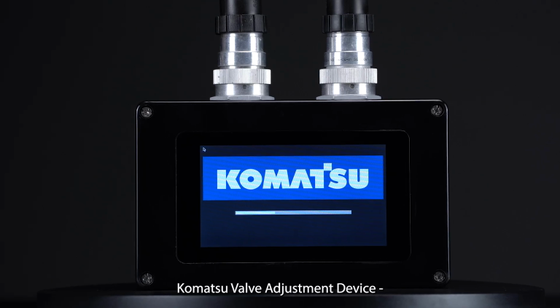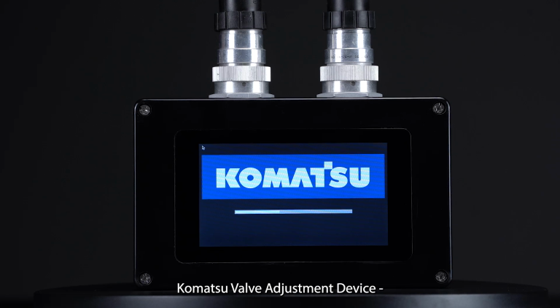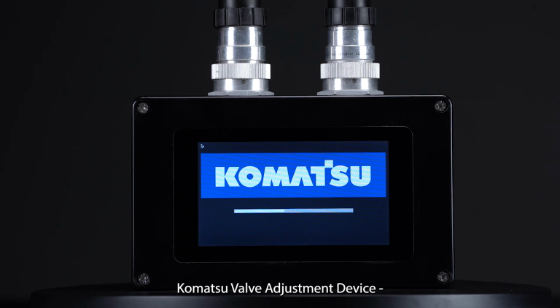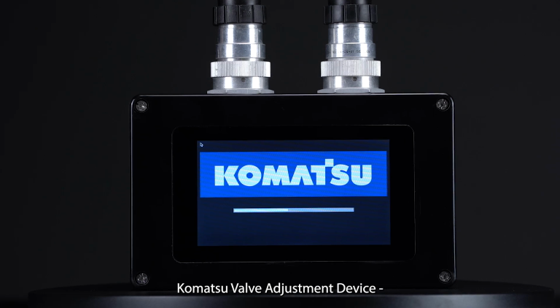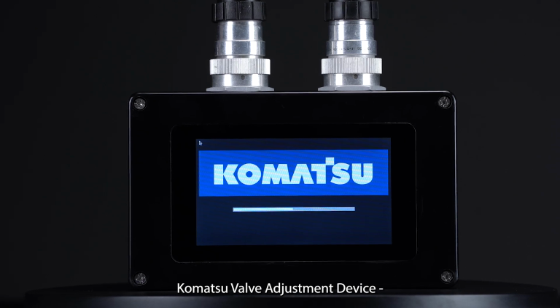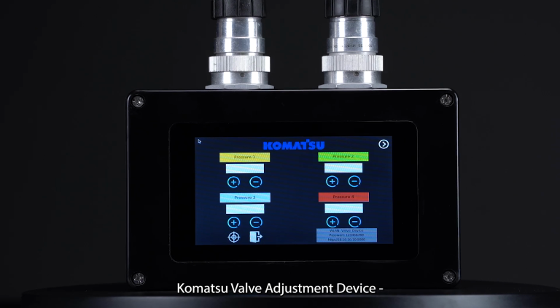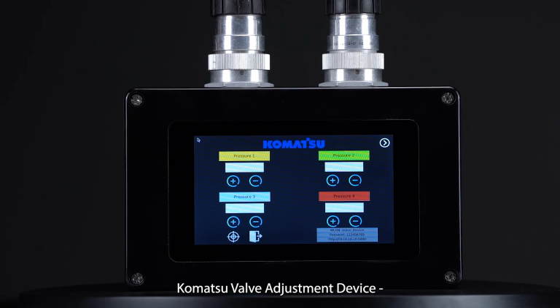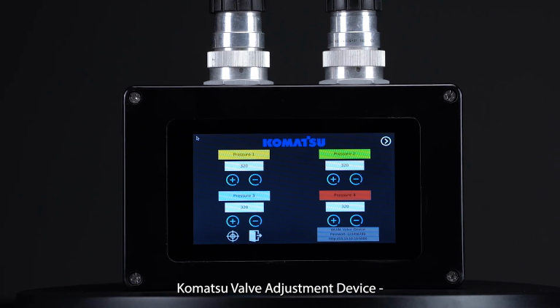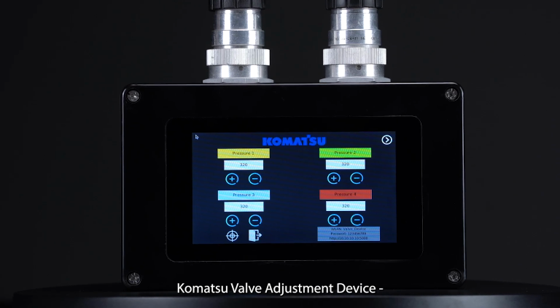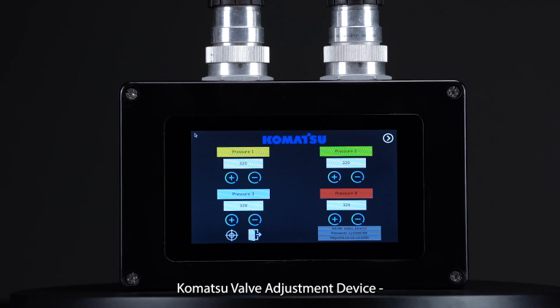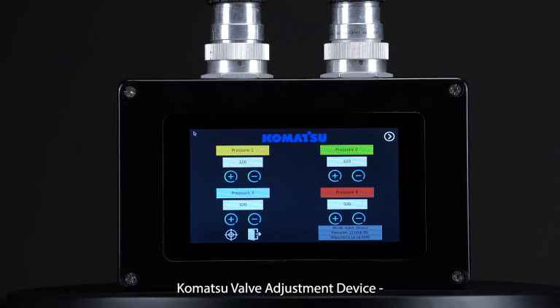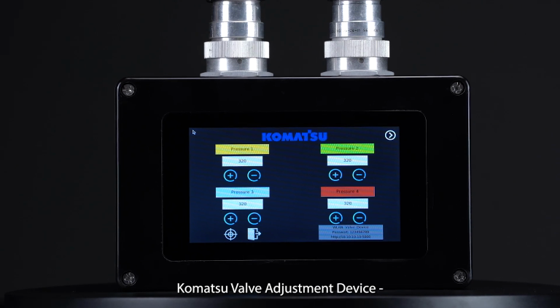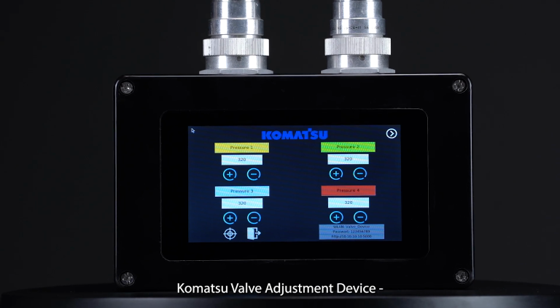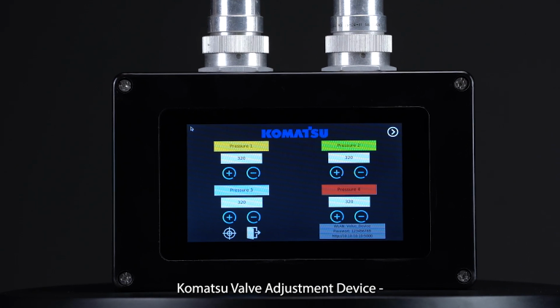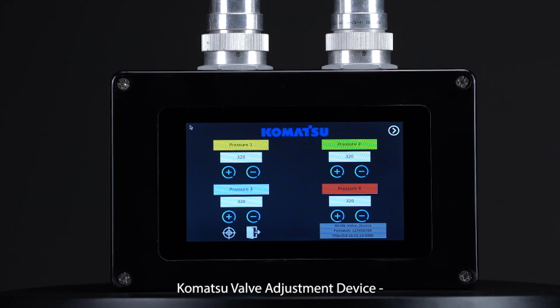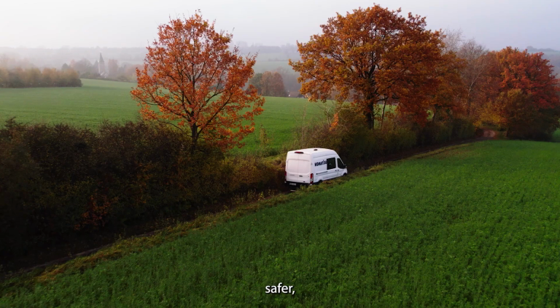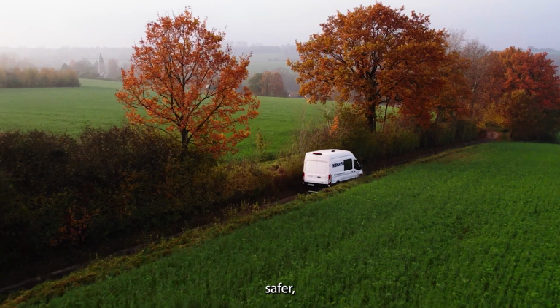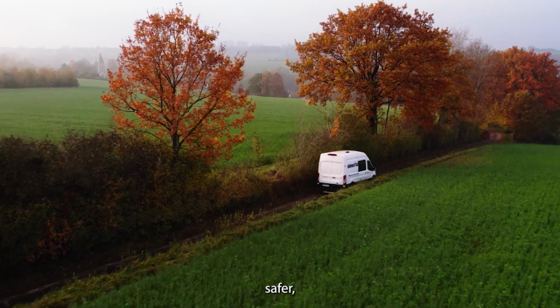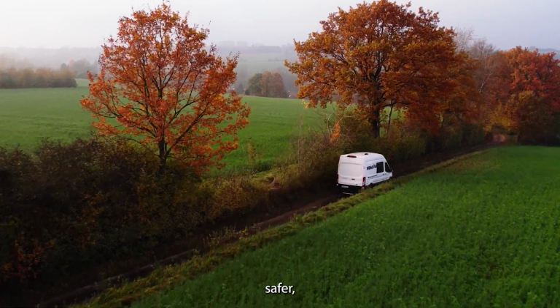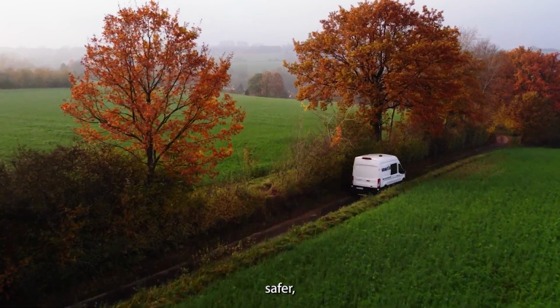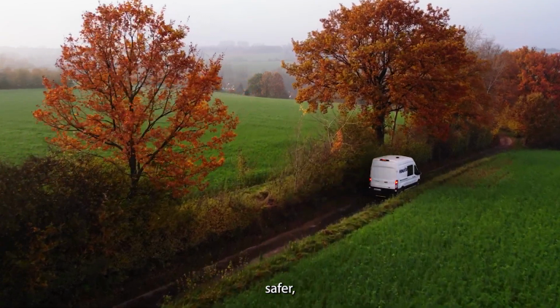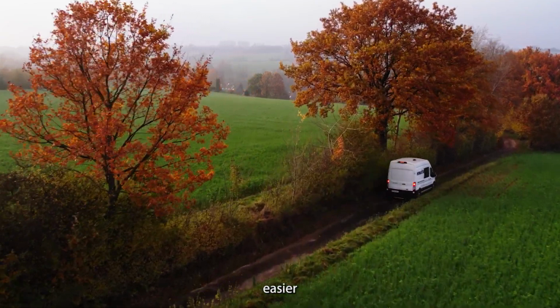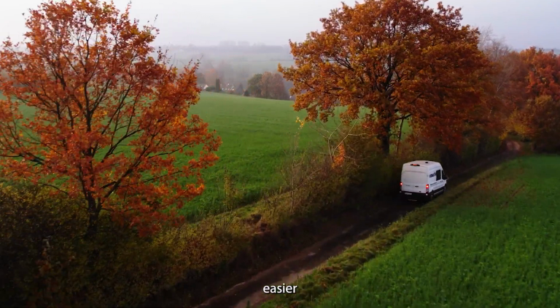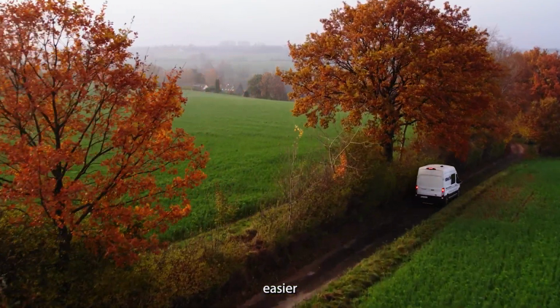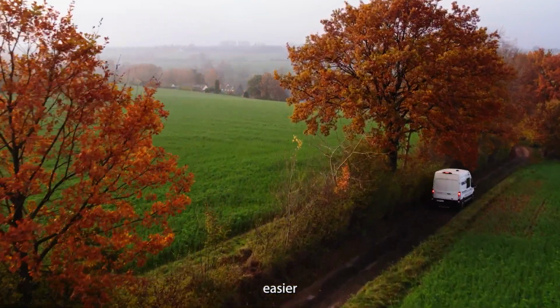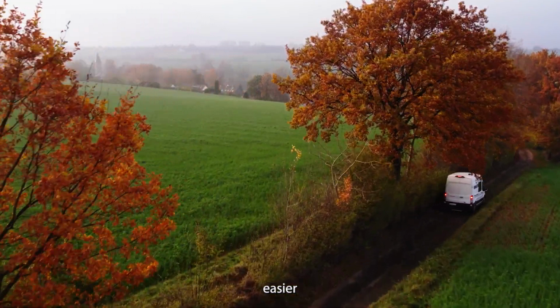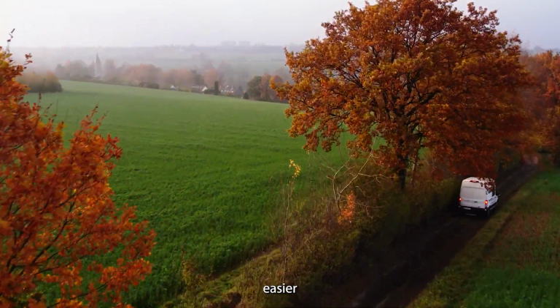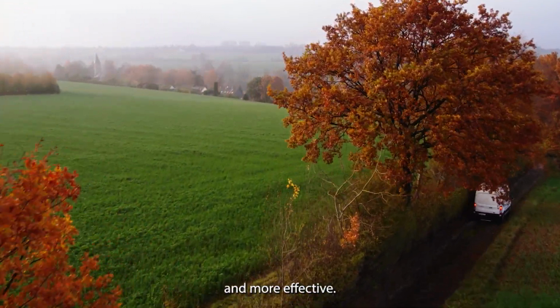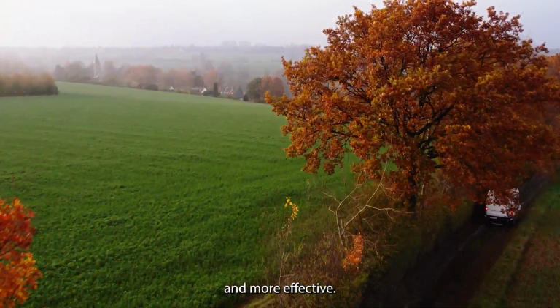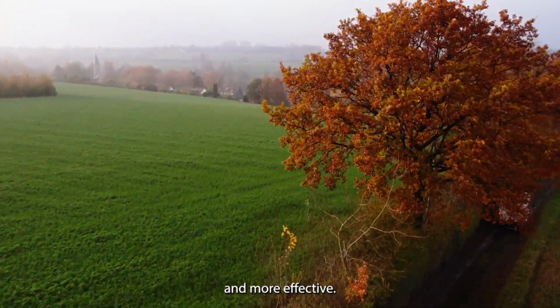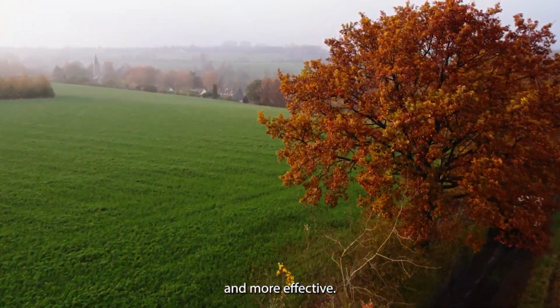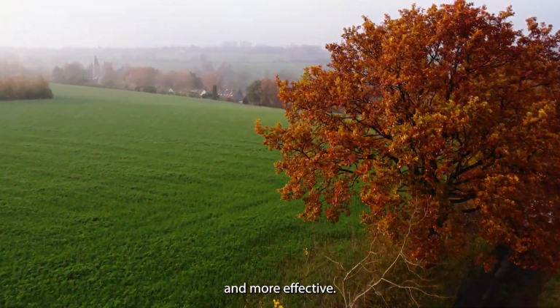Komatsu Valve Adjustment Device — safer, easier and more effective.